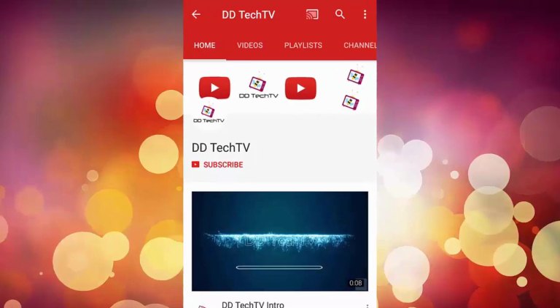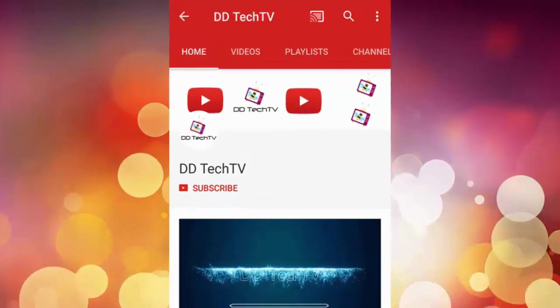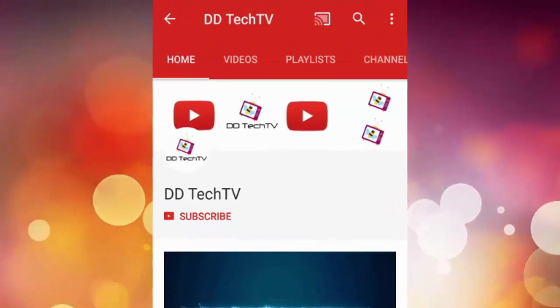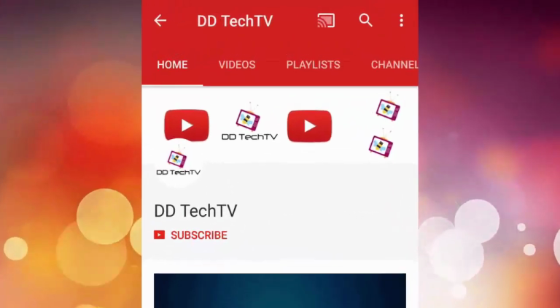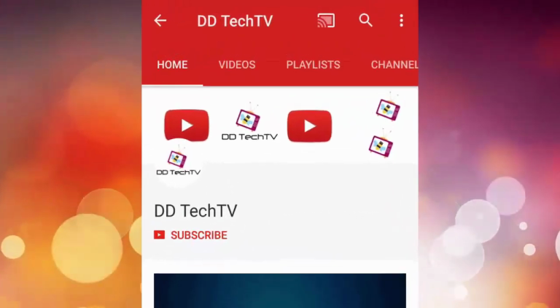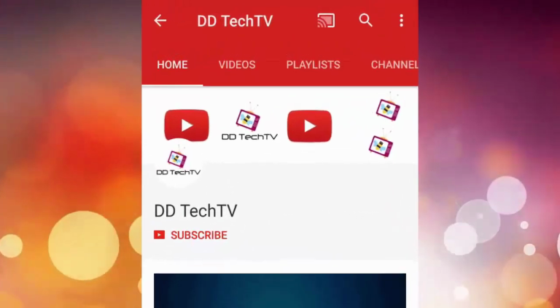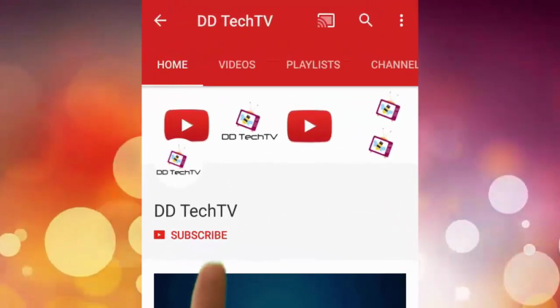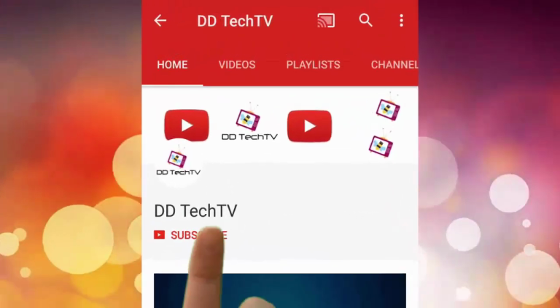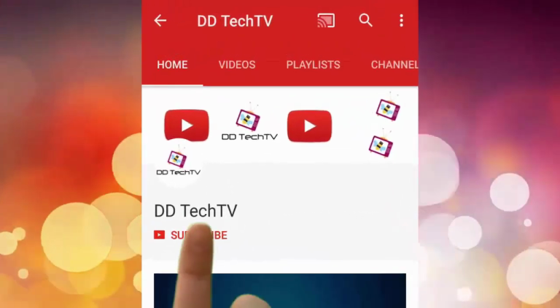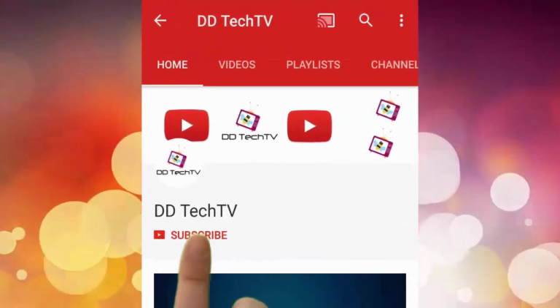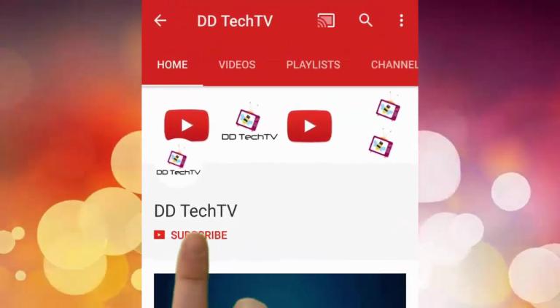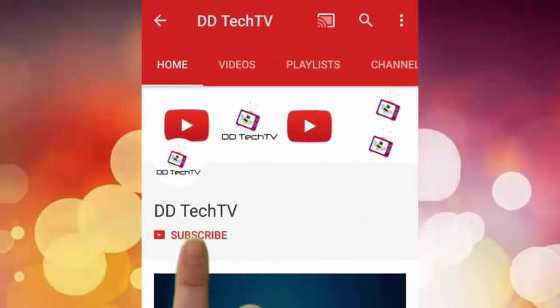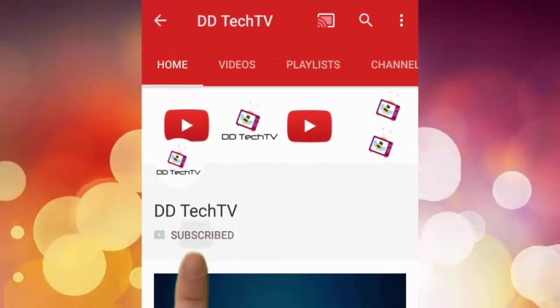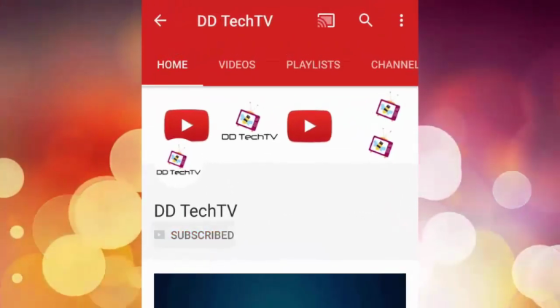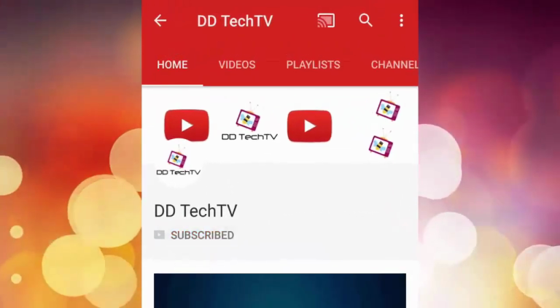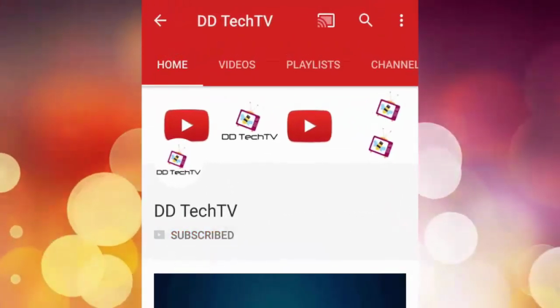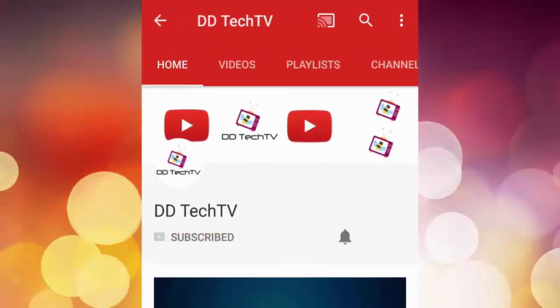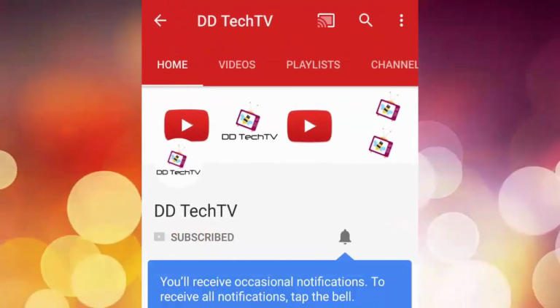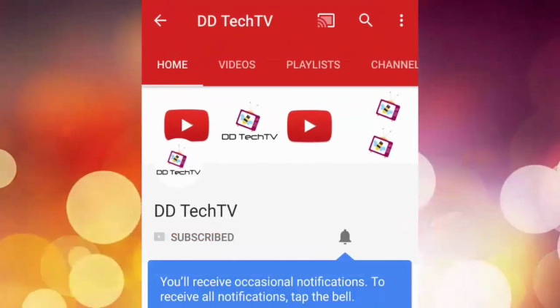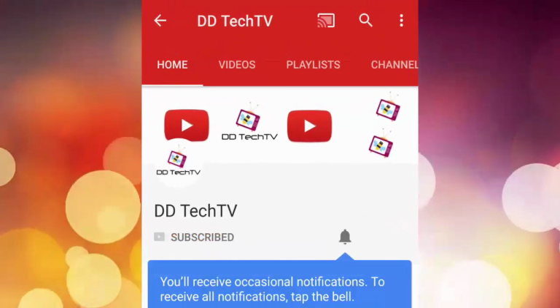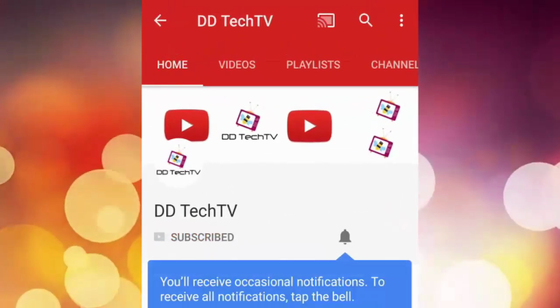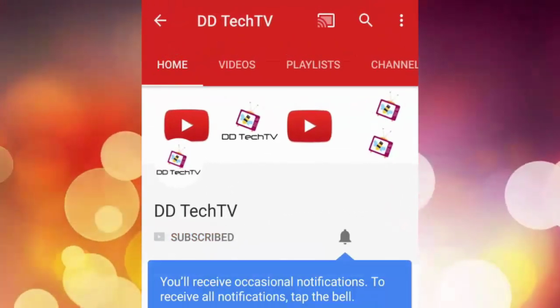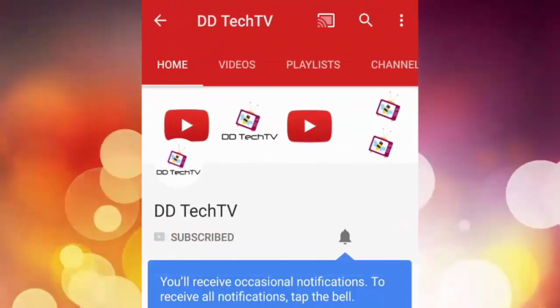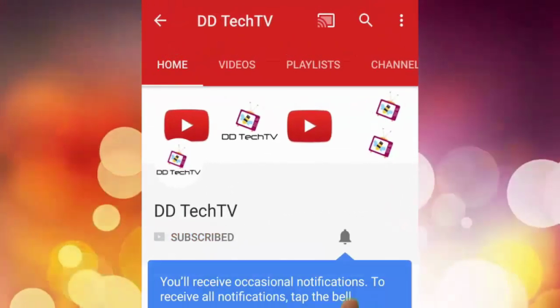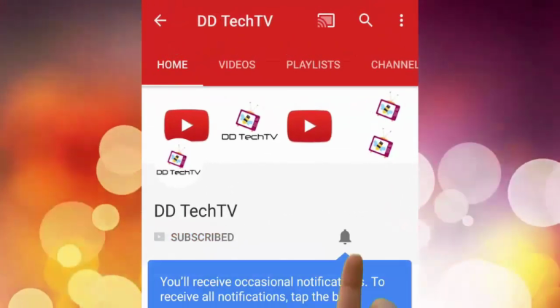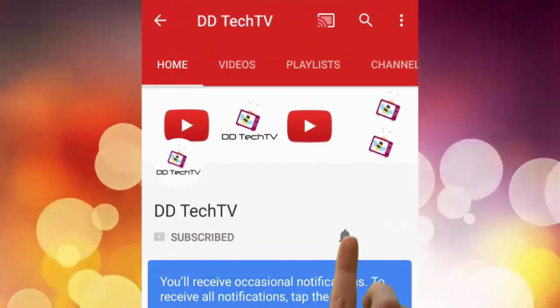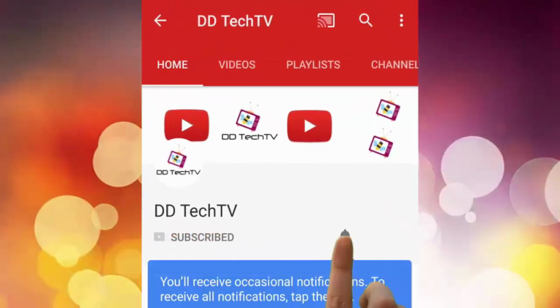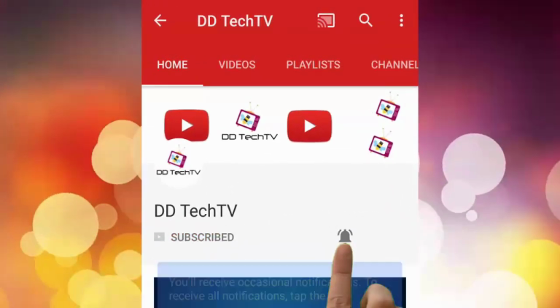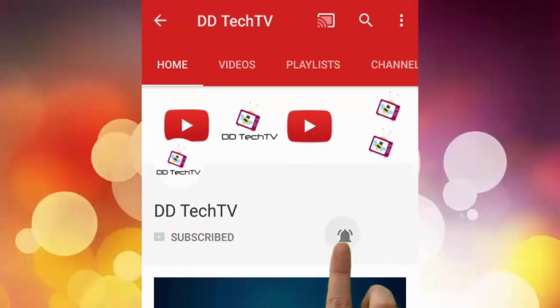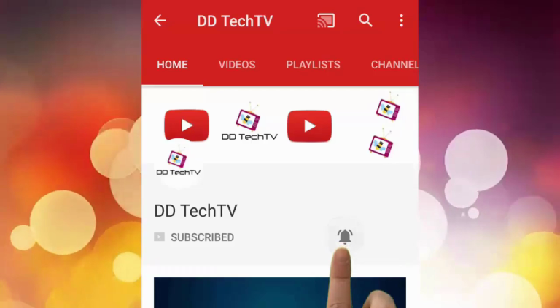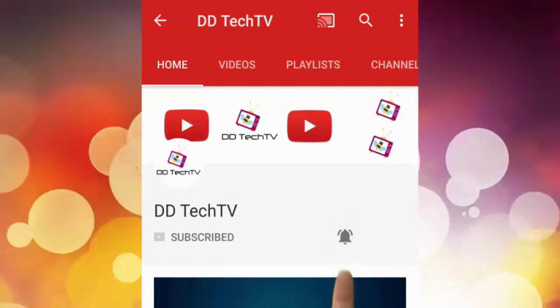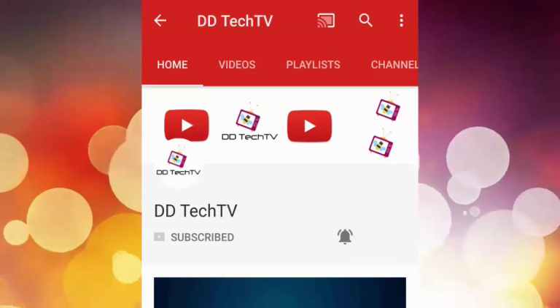To subscribe to our channel, click on the subscribe button and click on the bell button to get the latest video notifications.